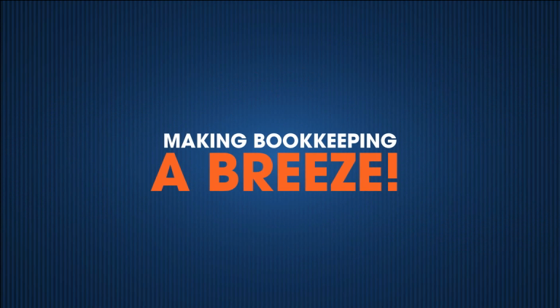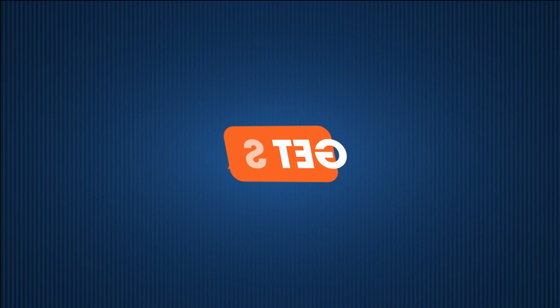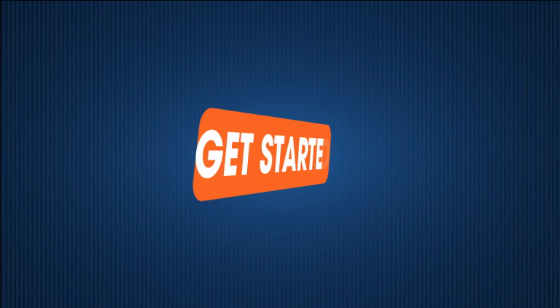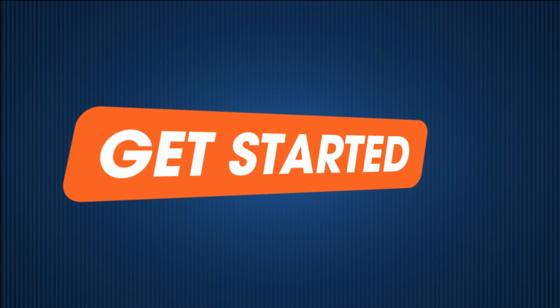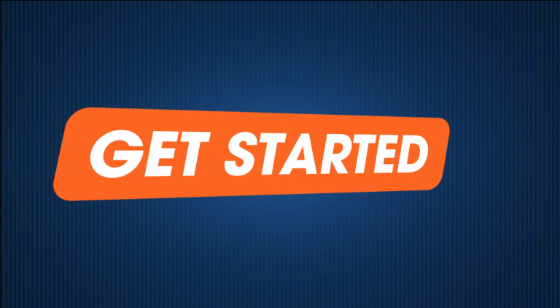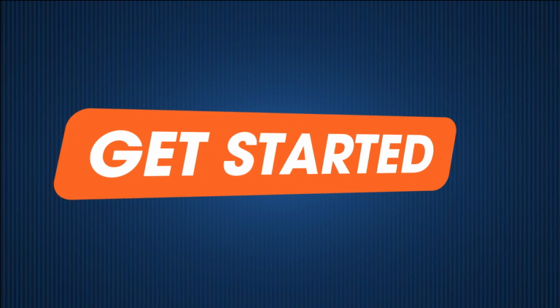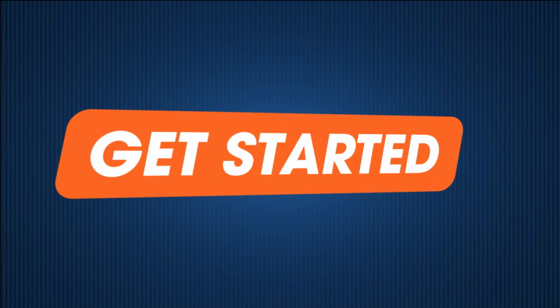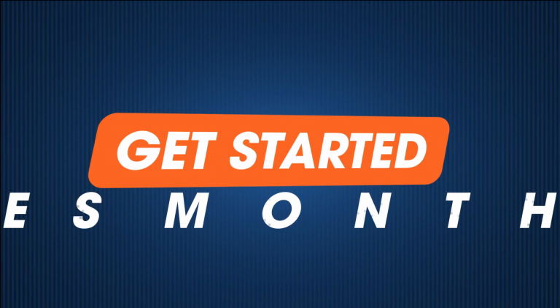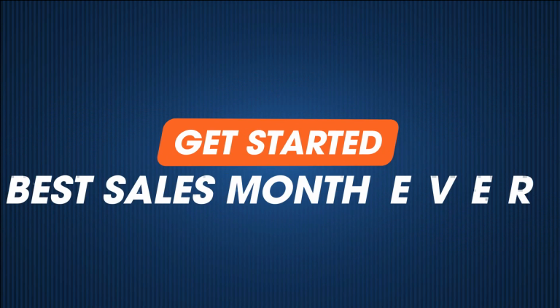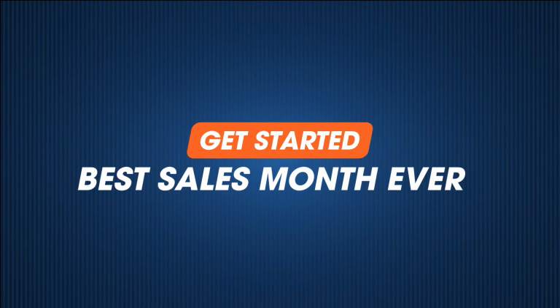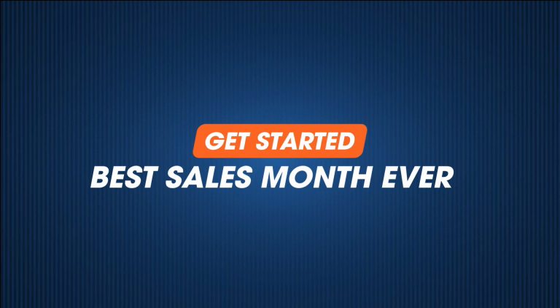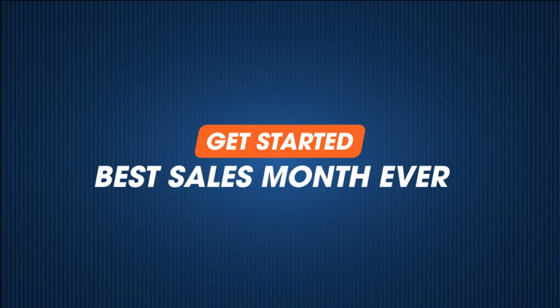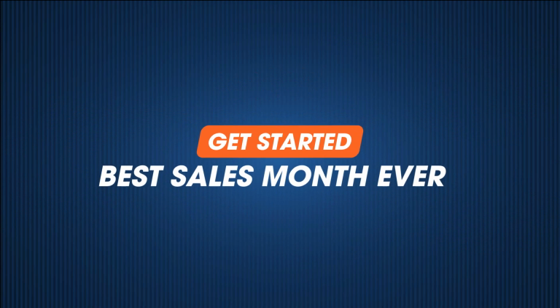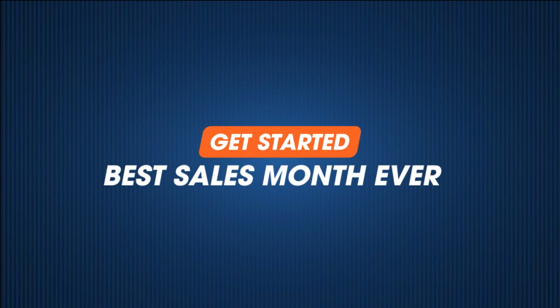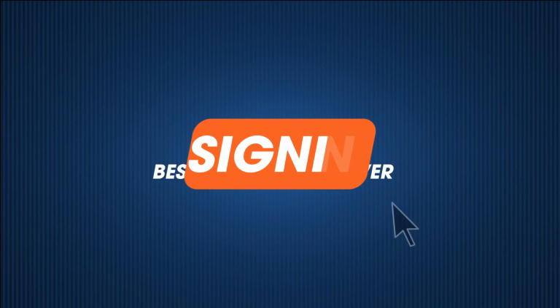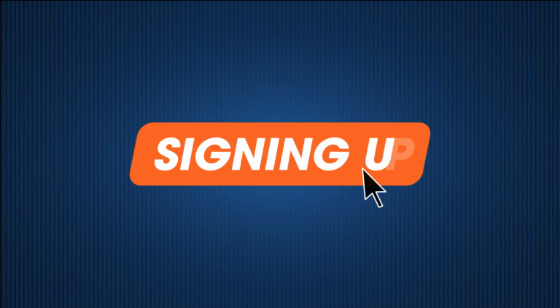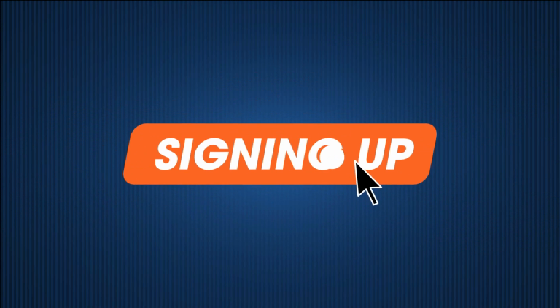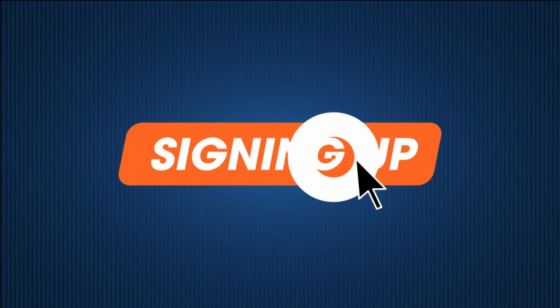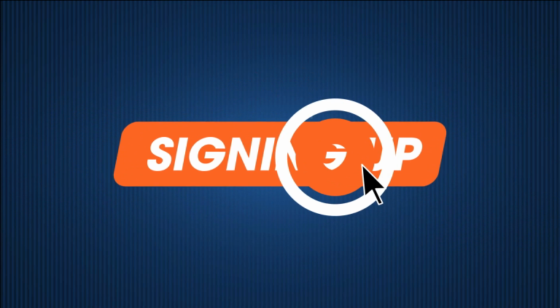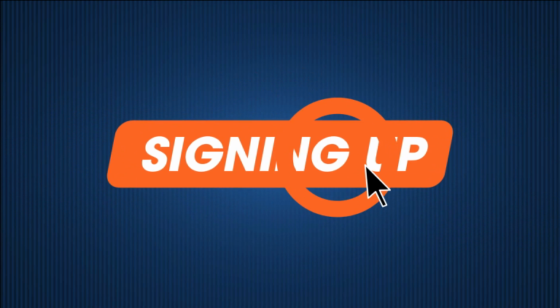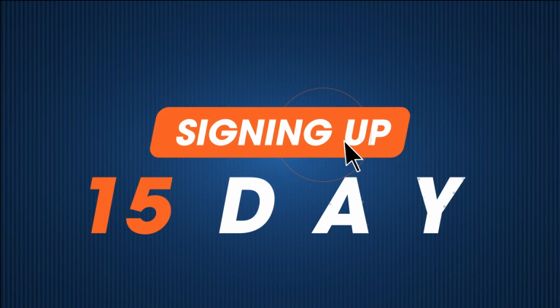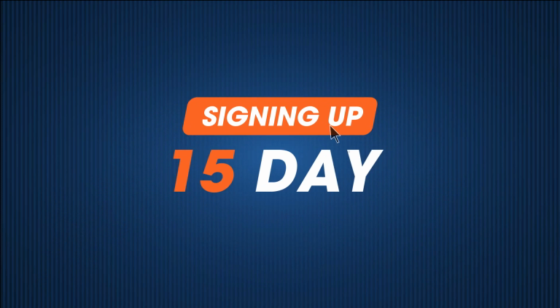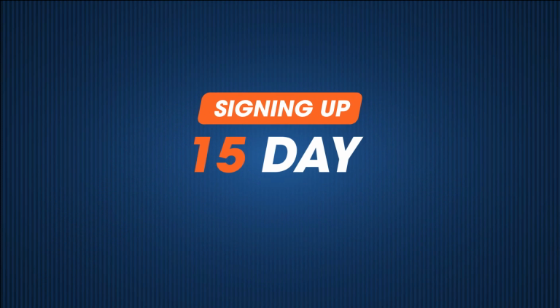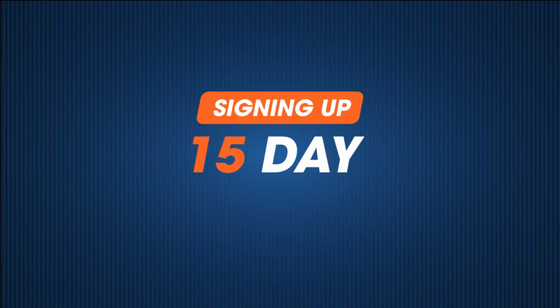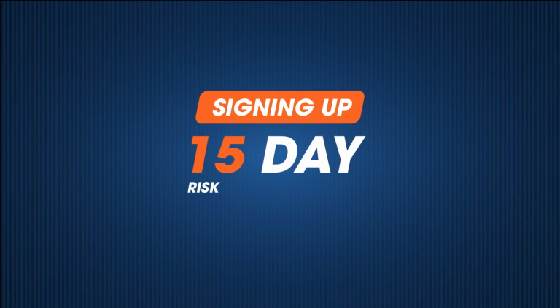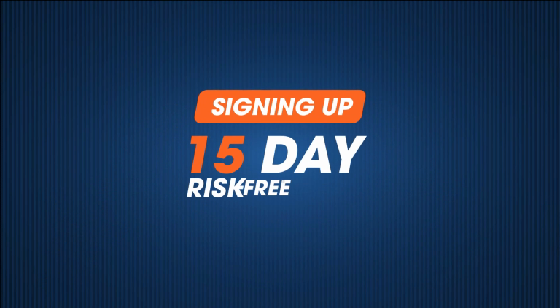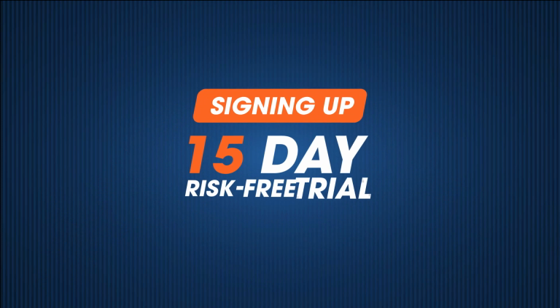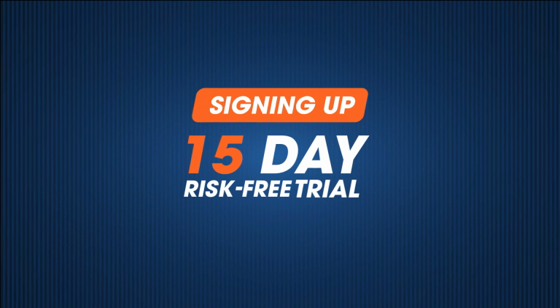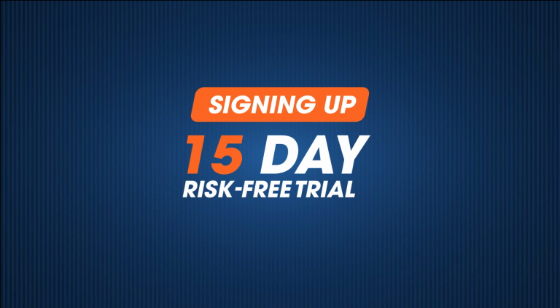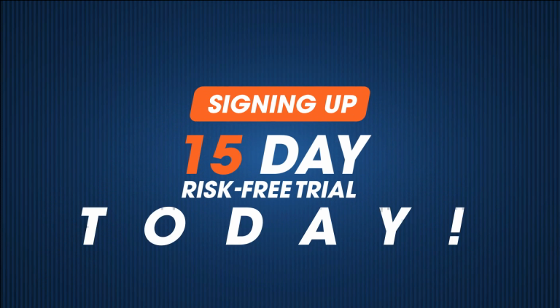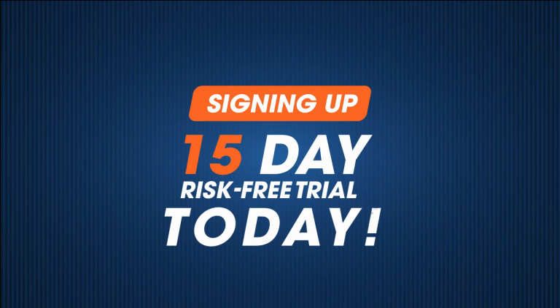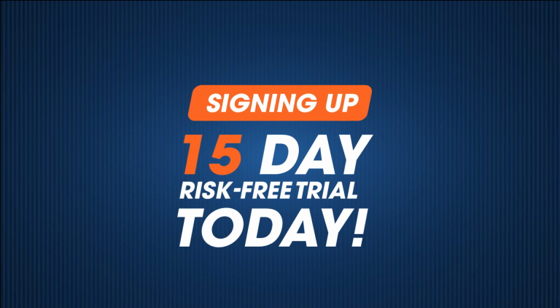Get started having your best sales month ever by signing up for a 15-day risk-free trial today.